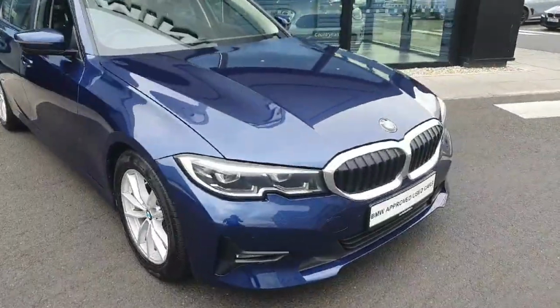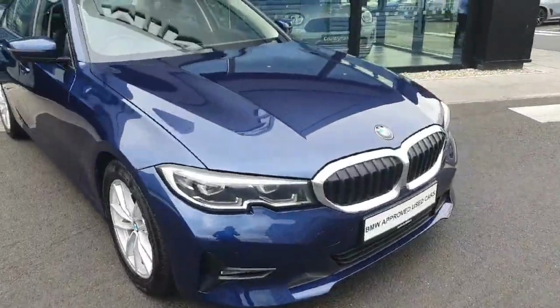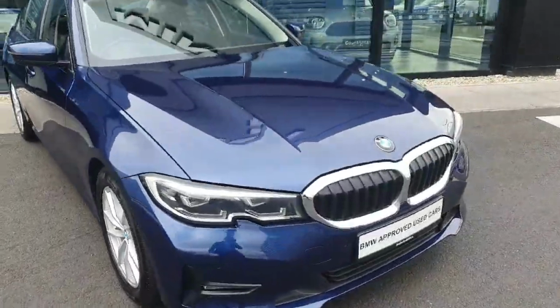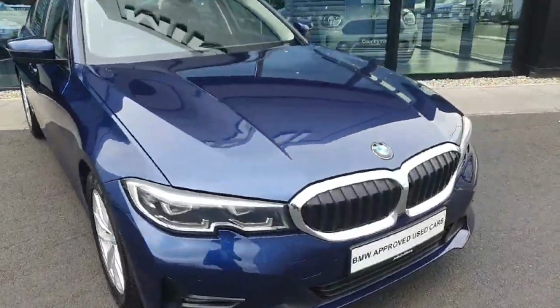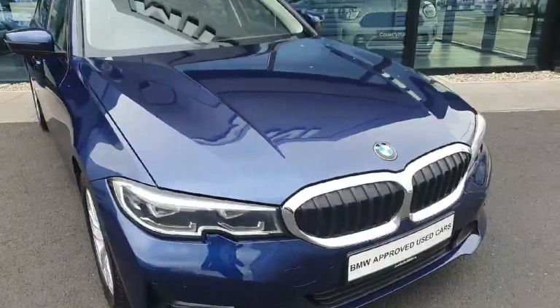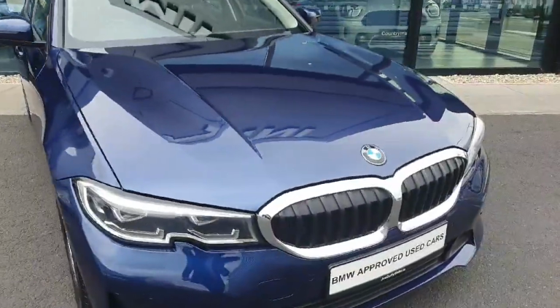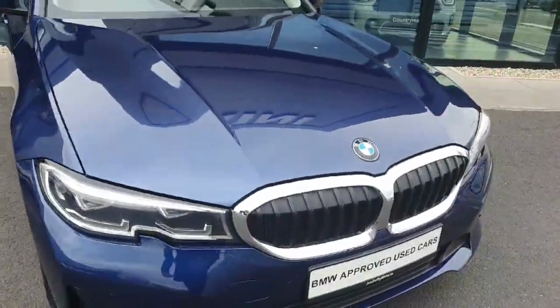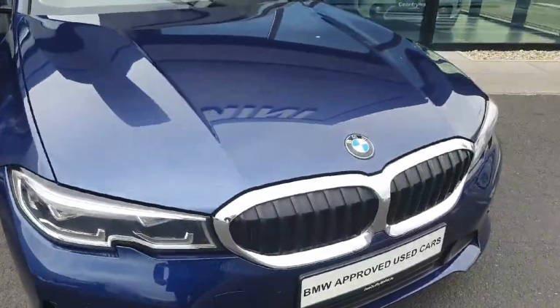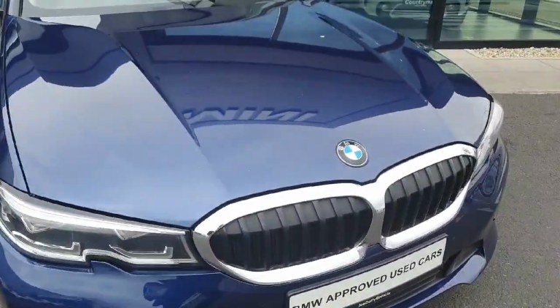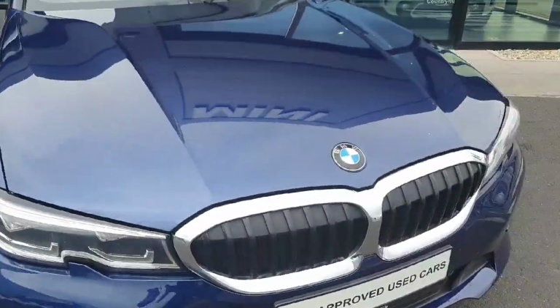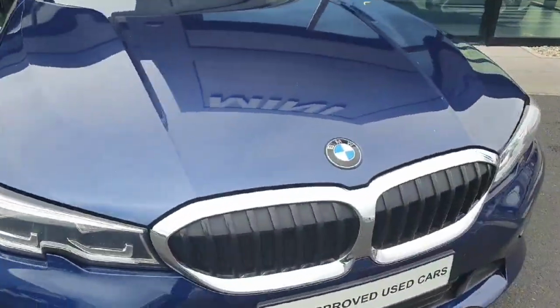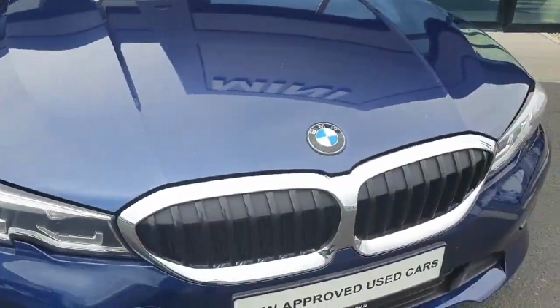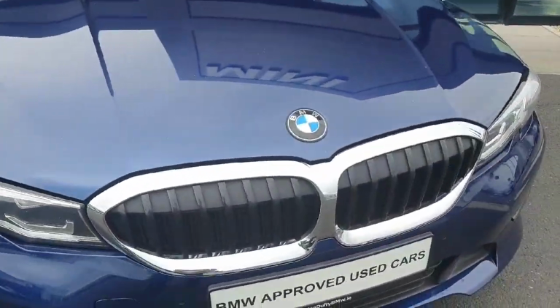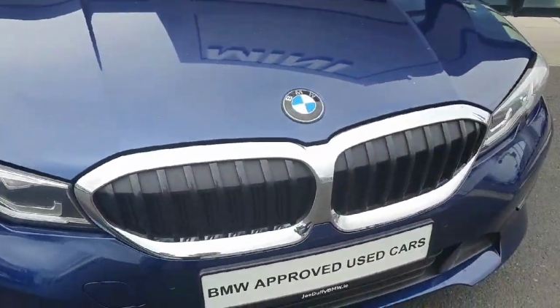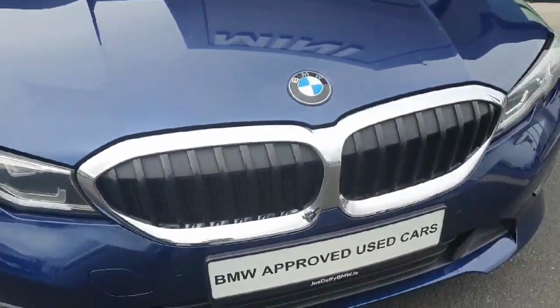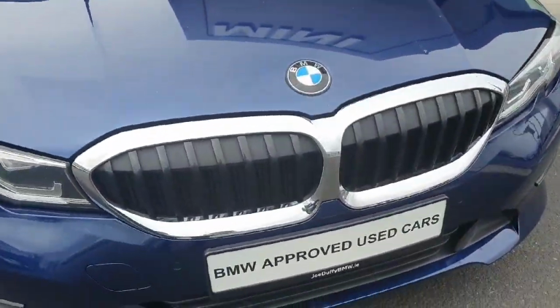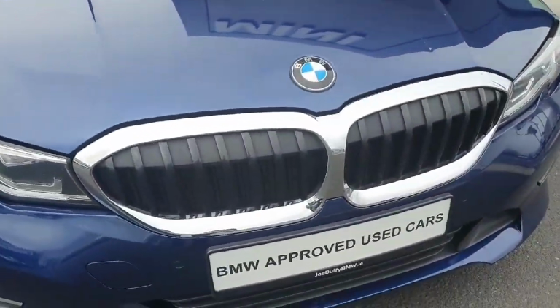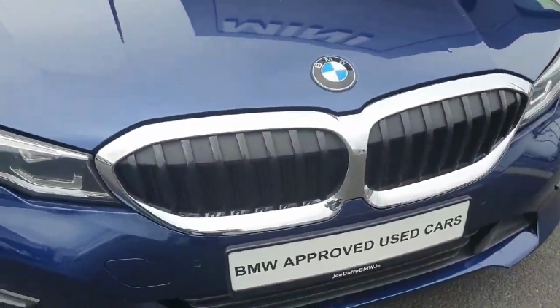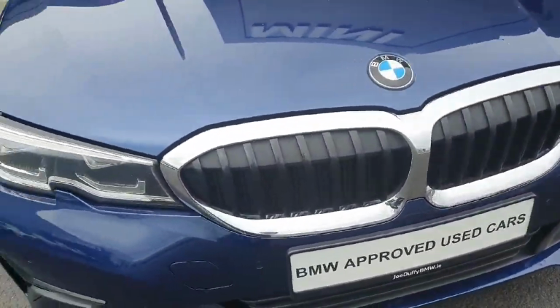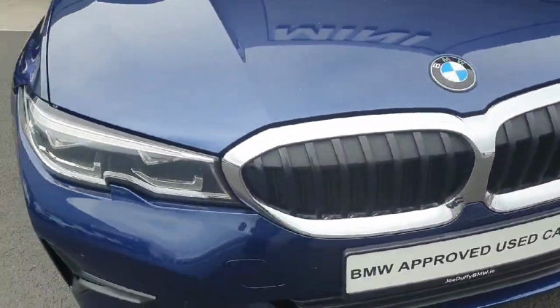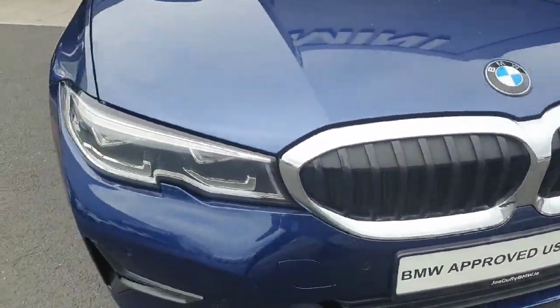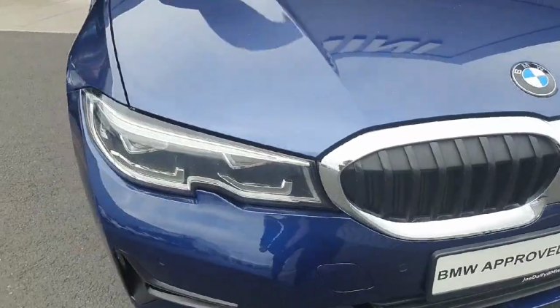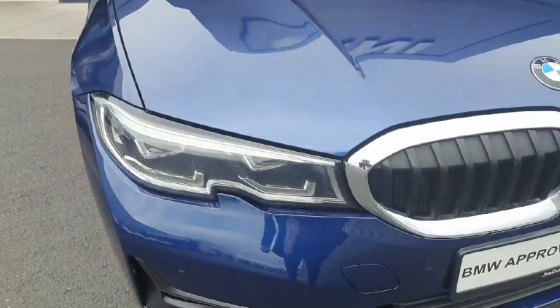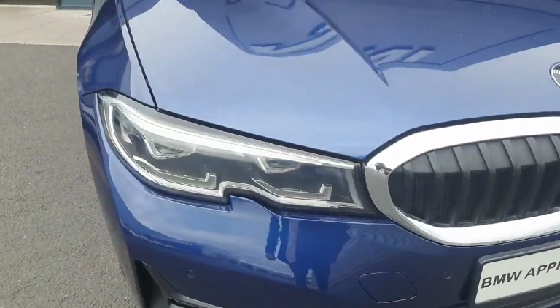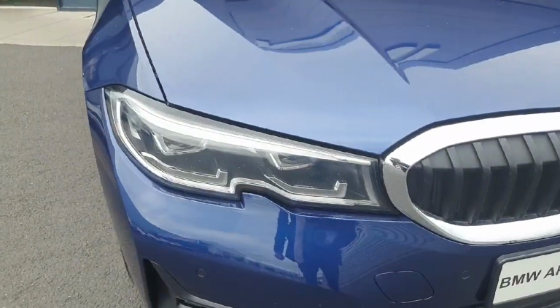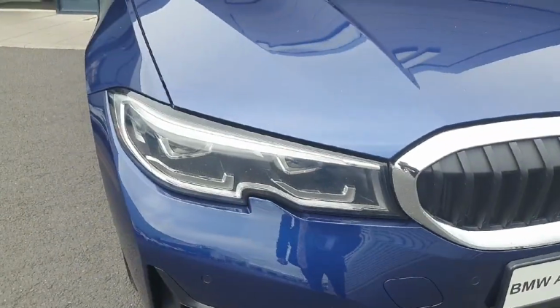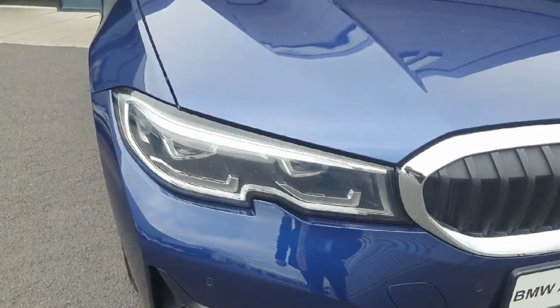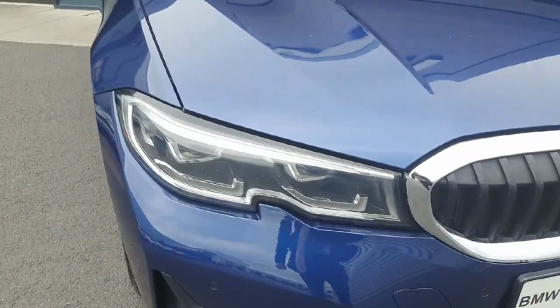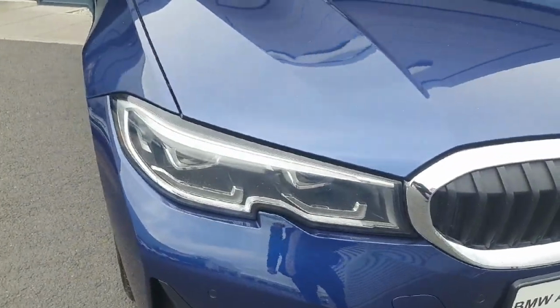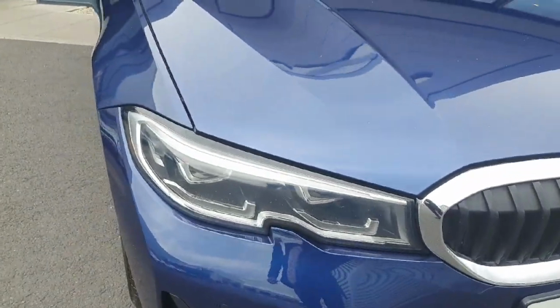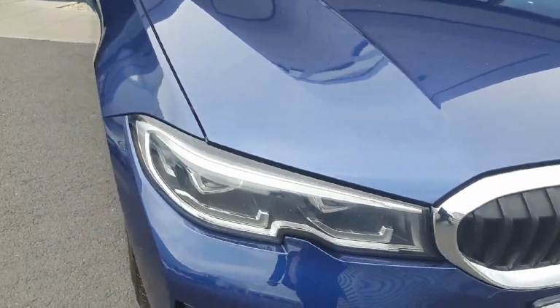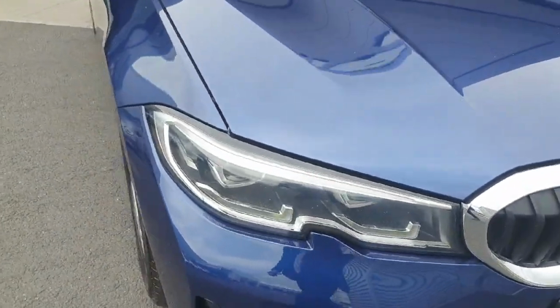At the front of the car we do have the chrome finished kidney grills alongside the LED headlights and spotlights.